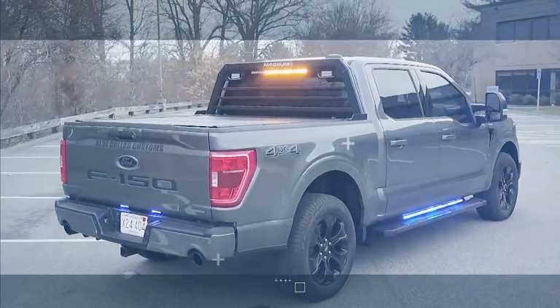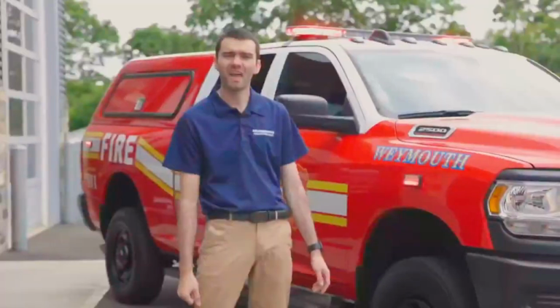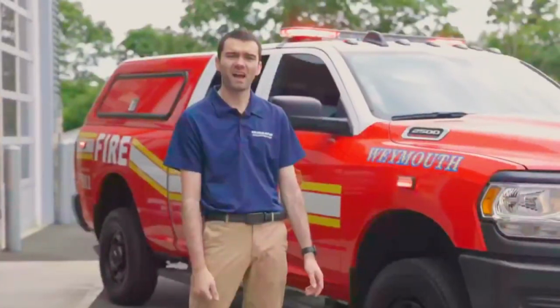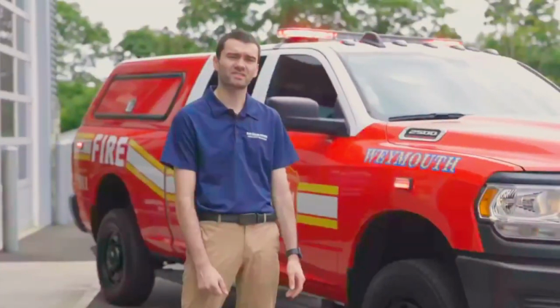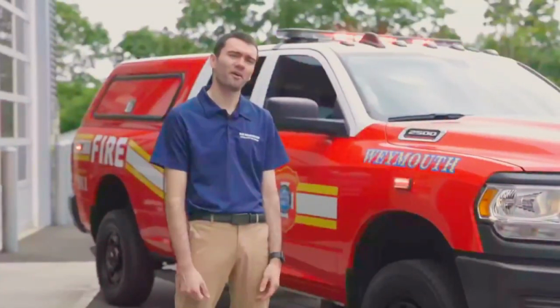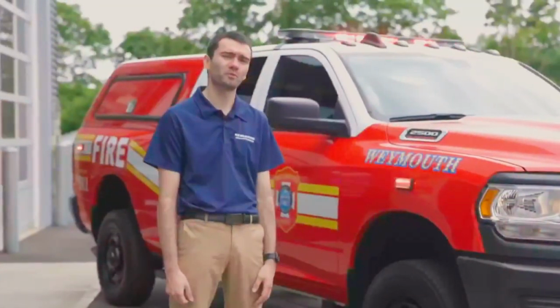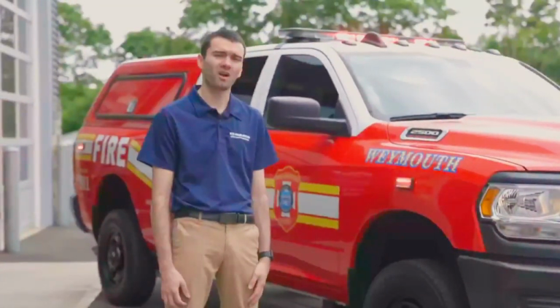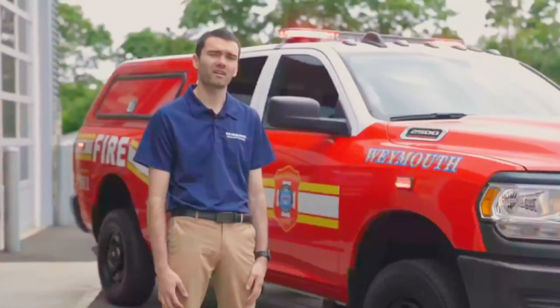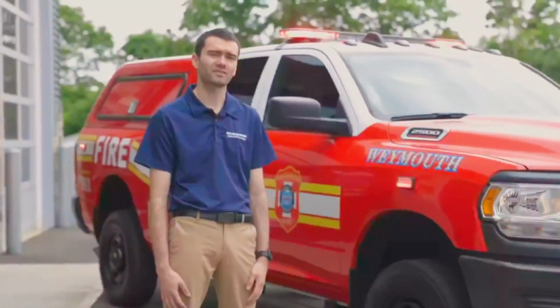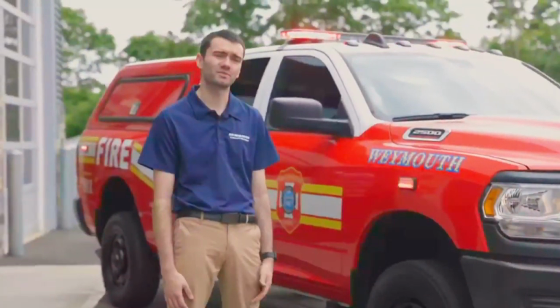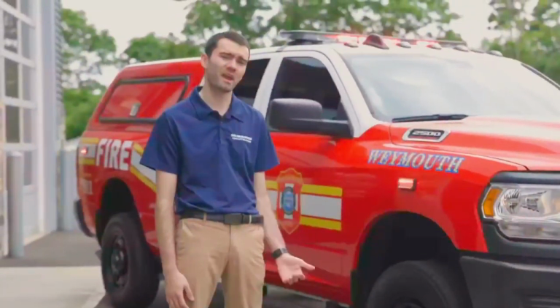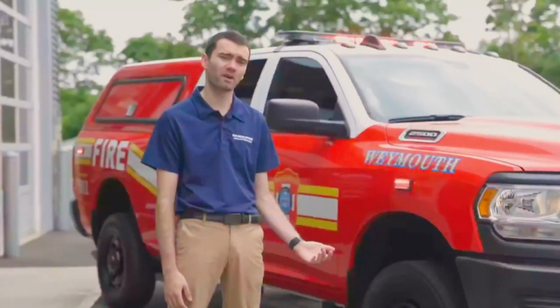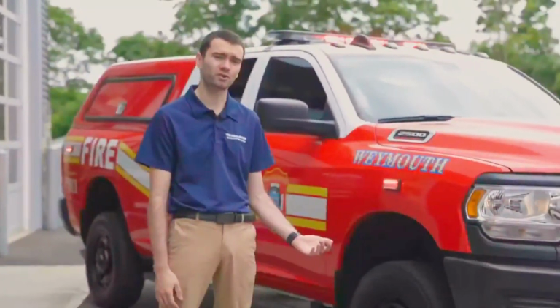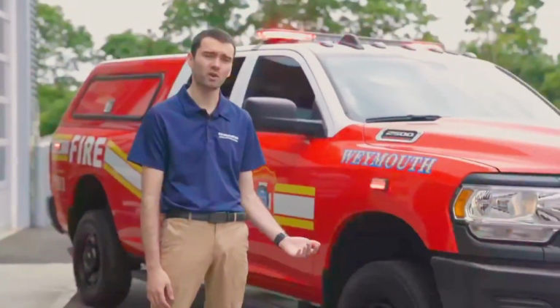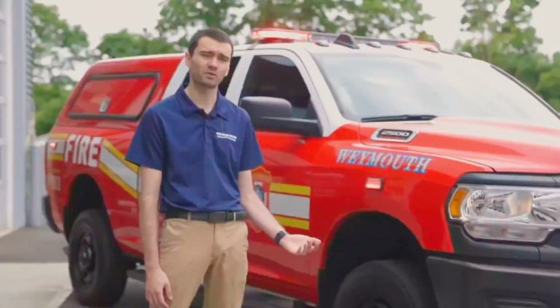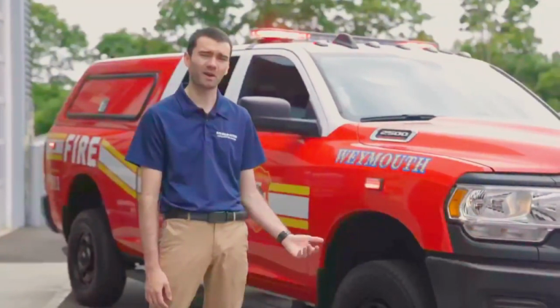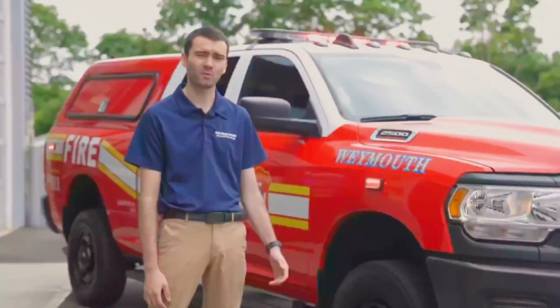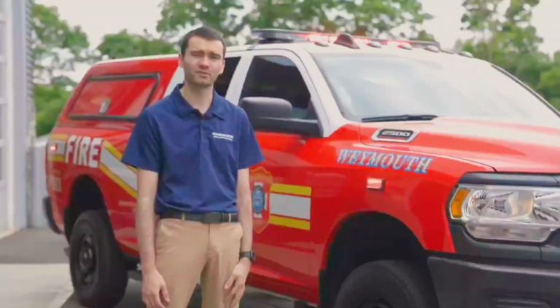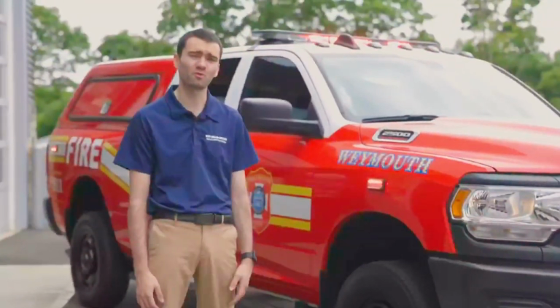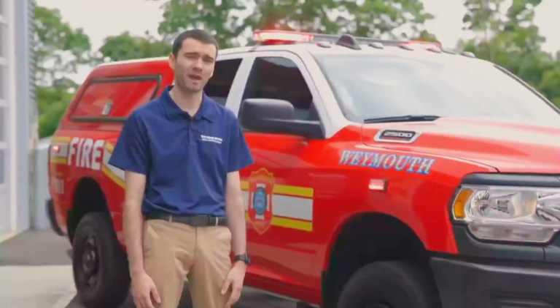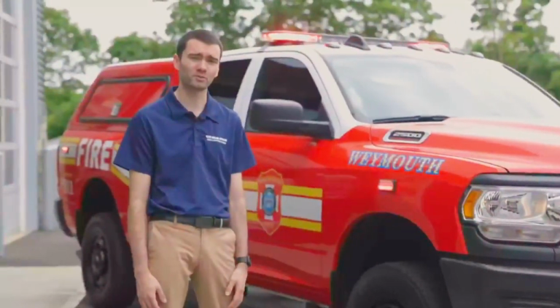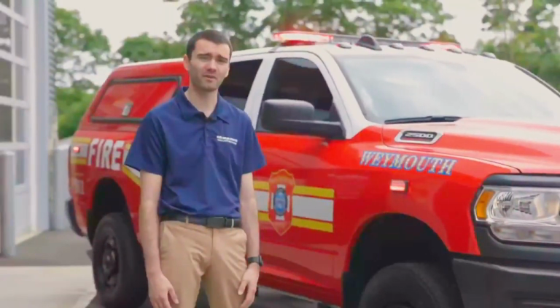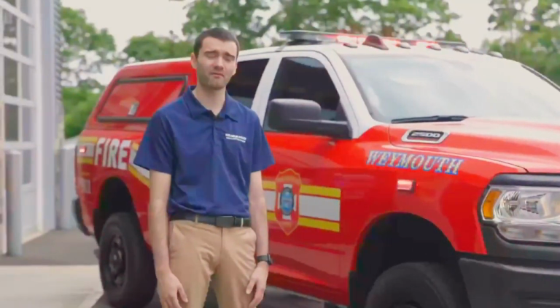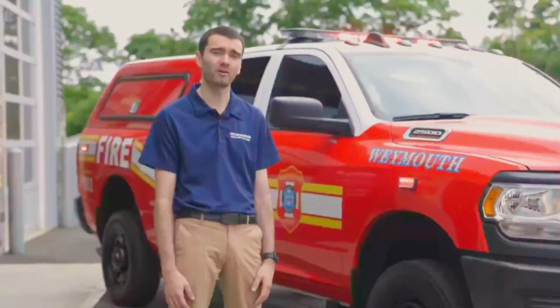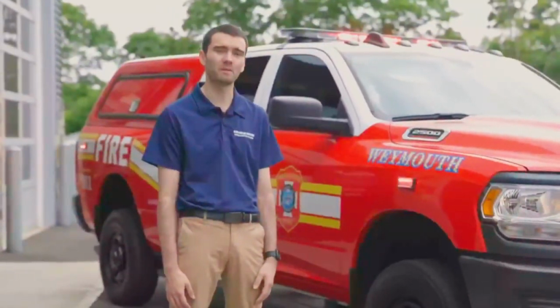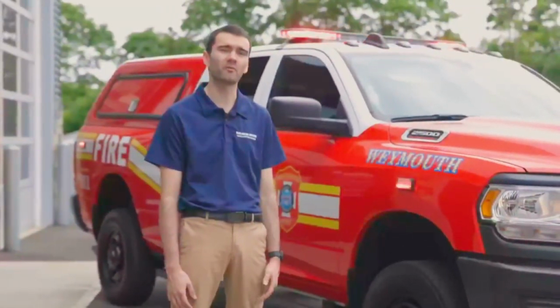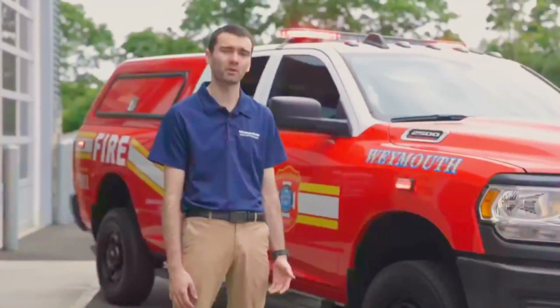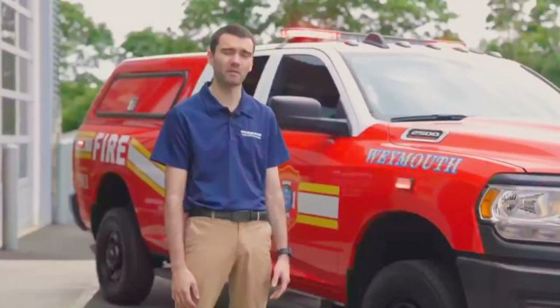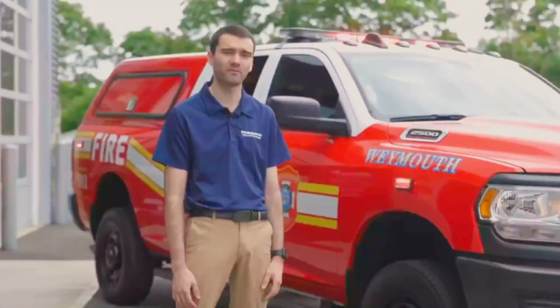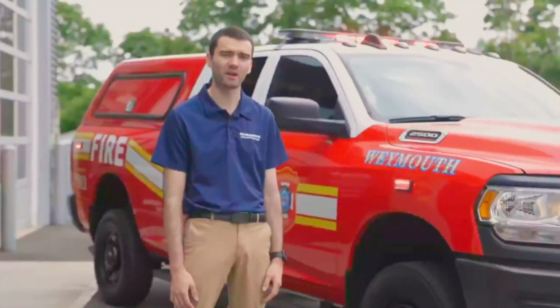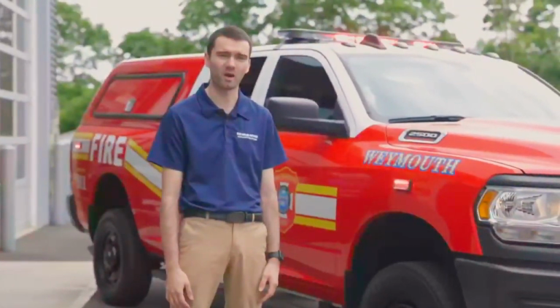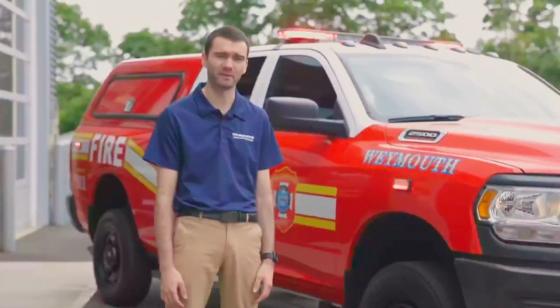Hey guys, Kyle from Blue Collar Customs. Today we're going to show you a 2022 Ram 2500 we built for the Weymouth Fire Department.